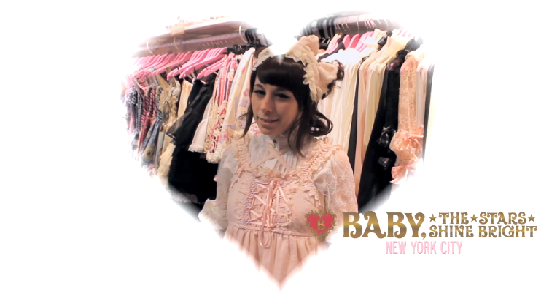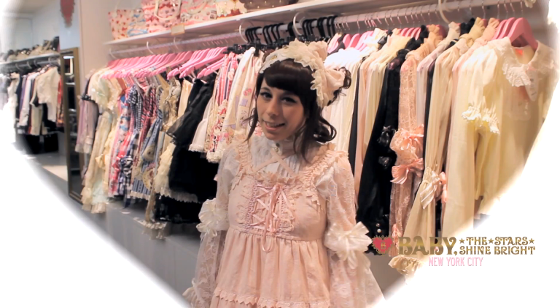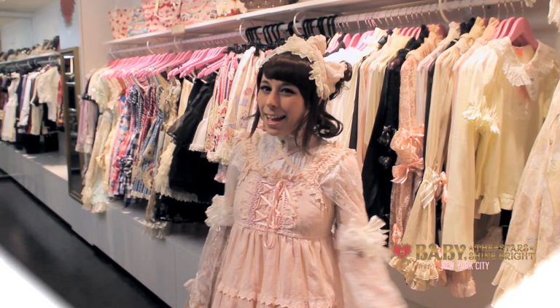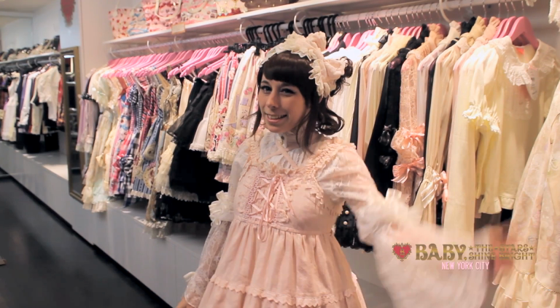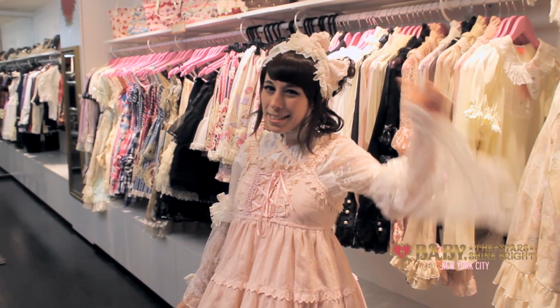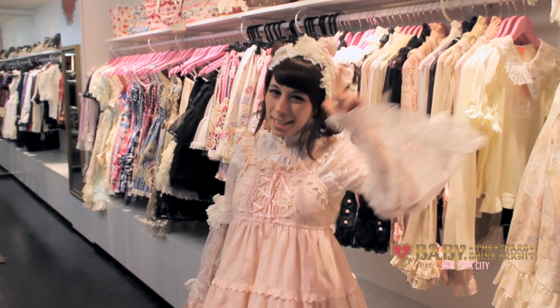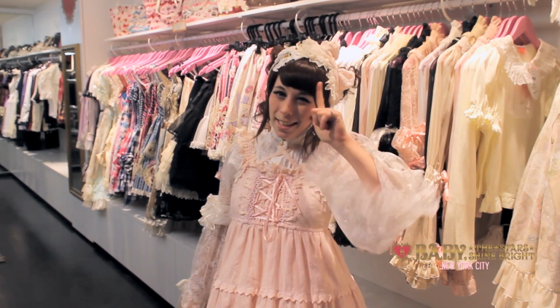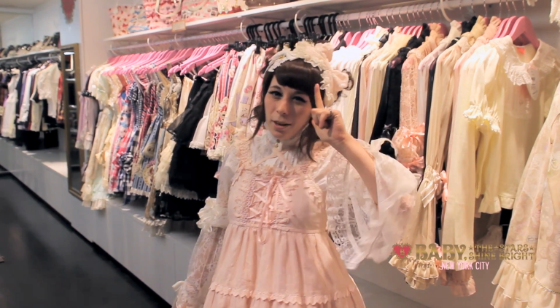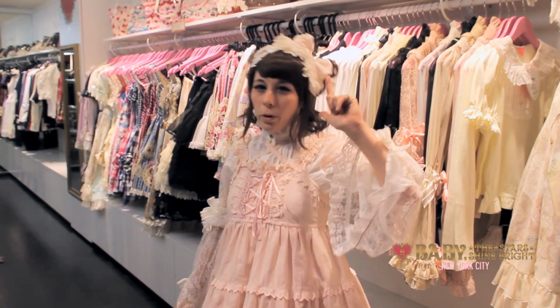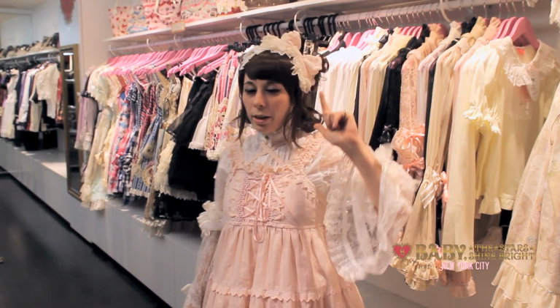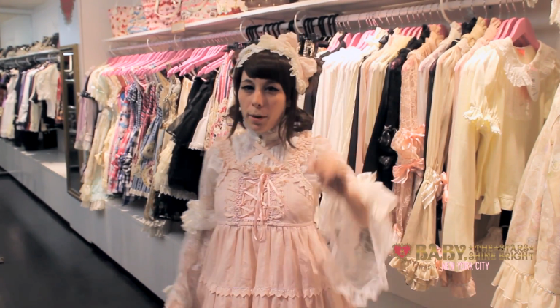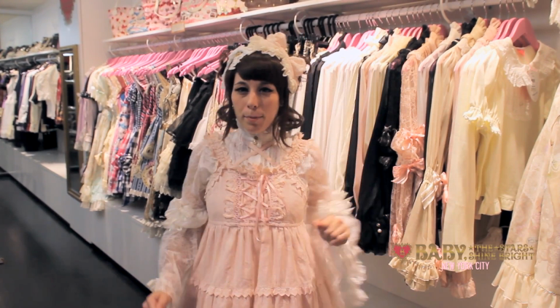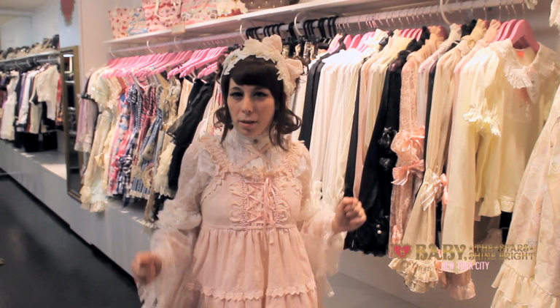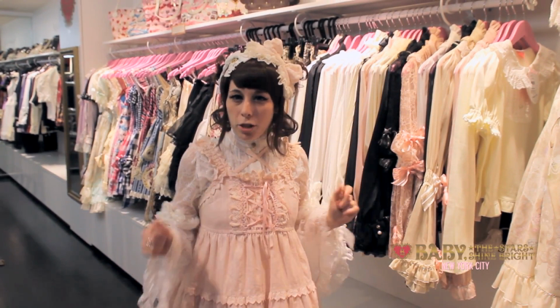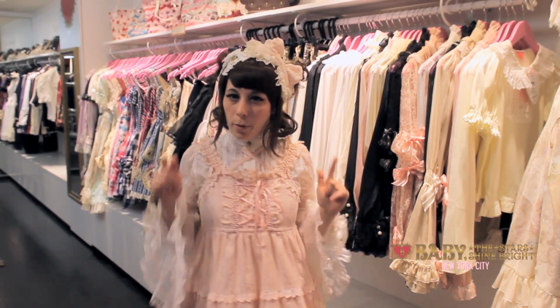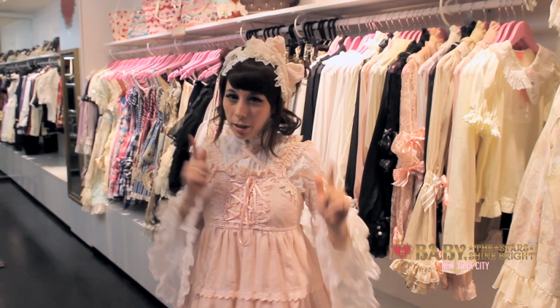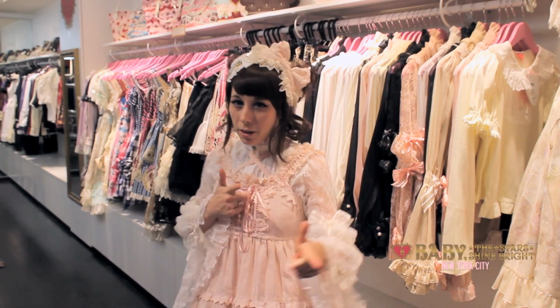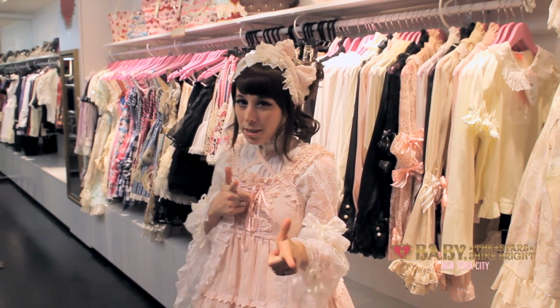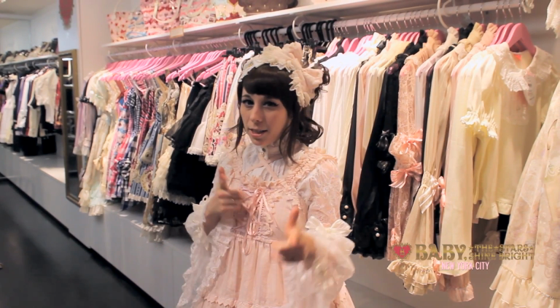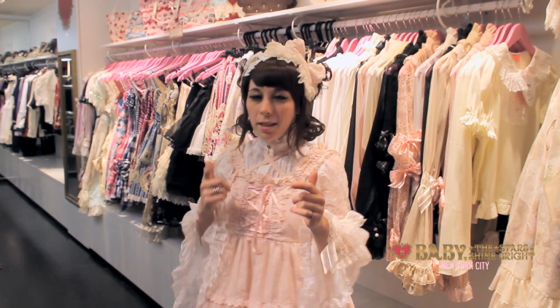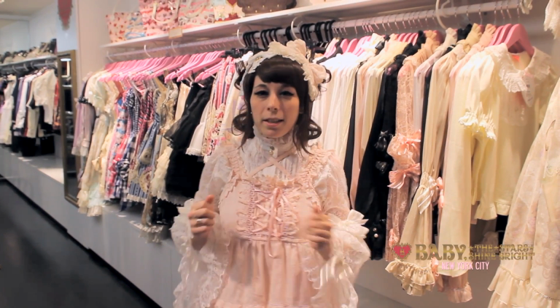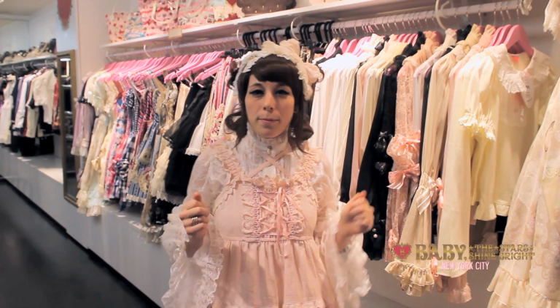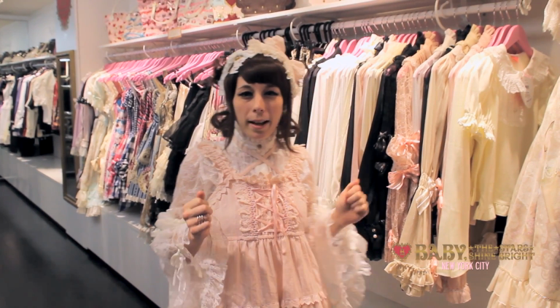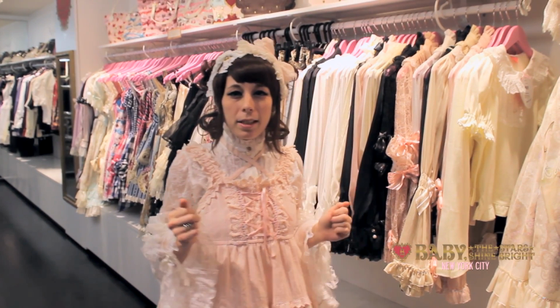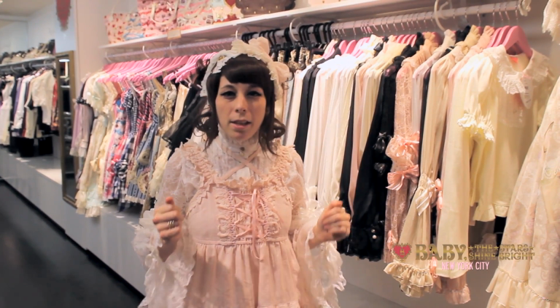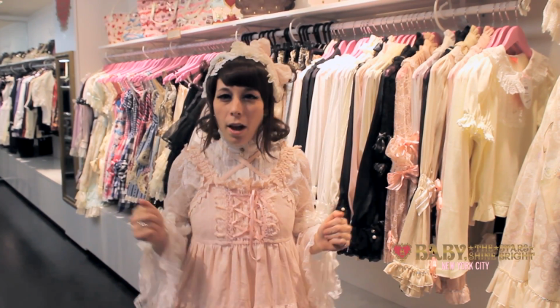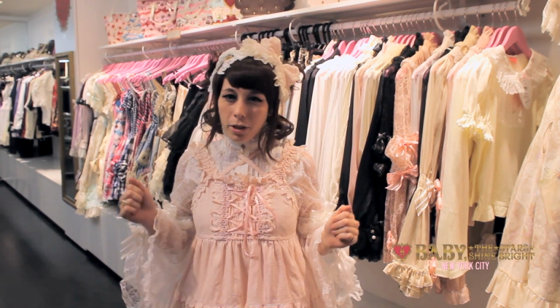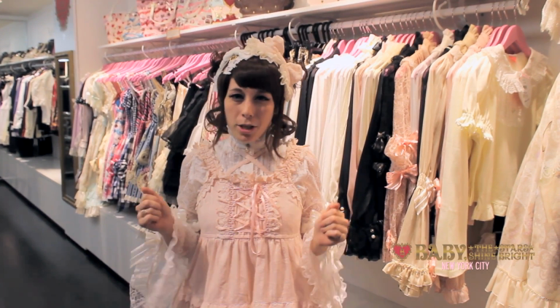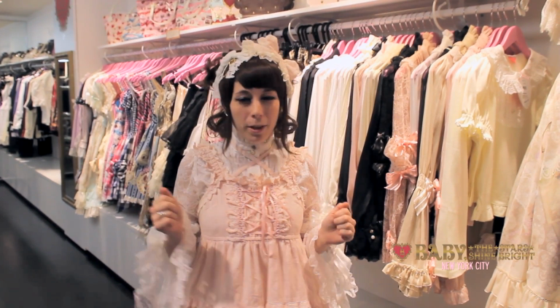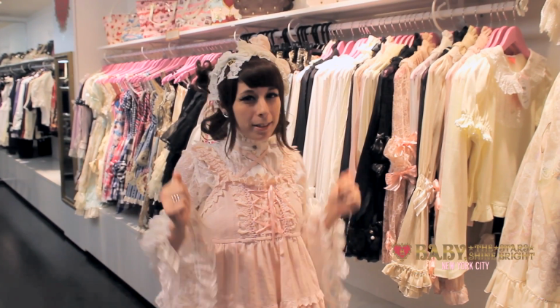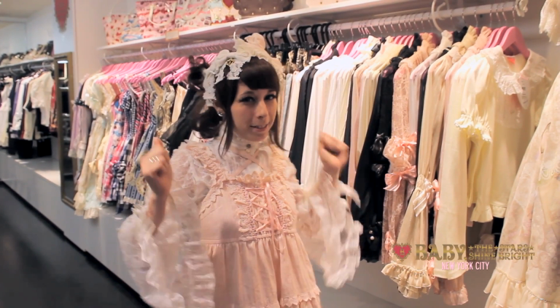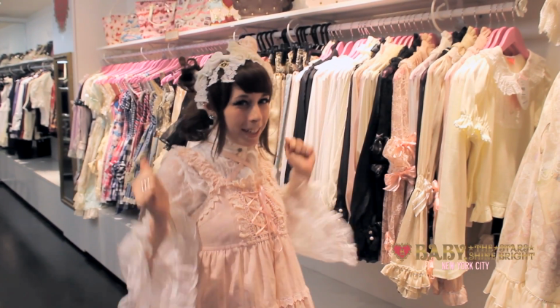Hi, this is Tia. We're here at Baby the Stars Shine Bright in New York City to look at some highlights of our new shipment. Ready?